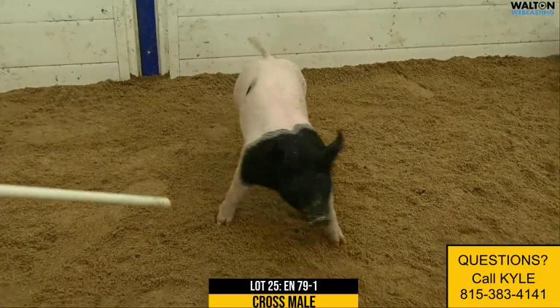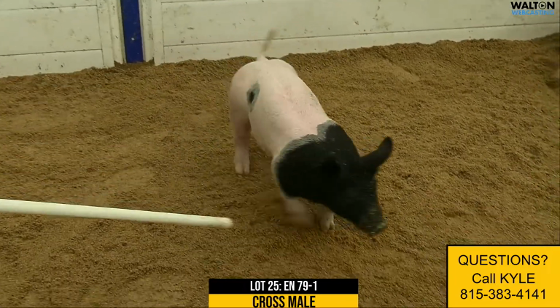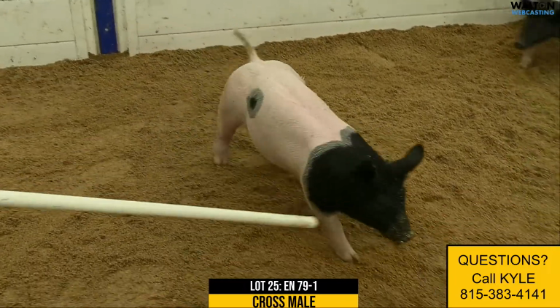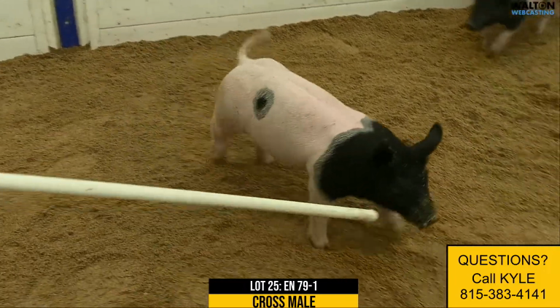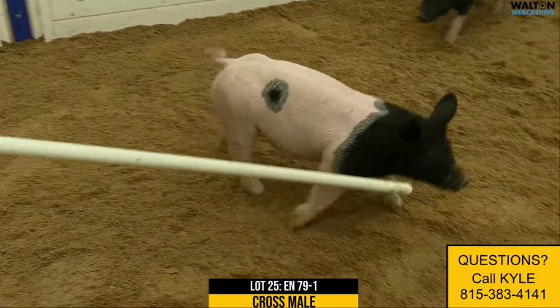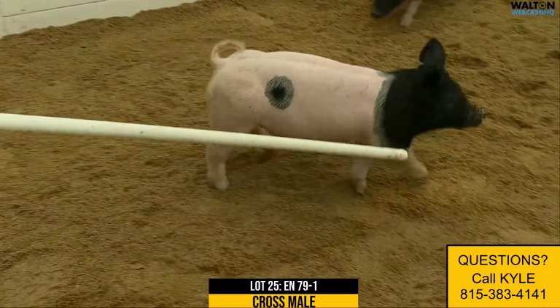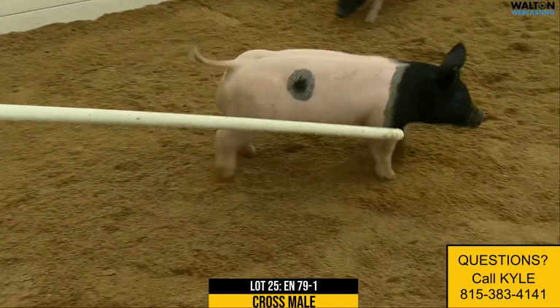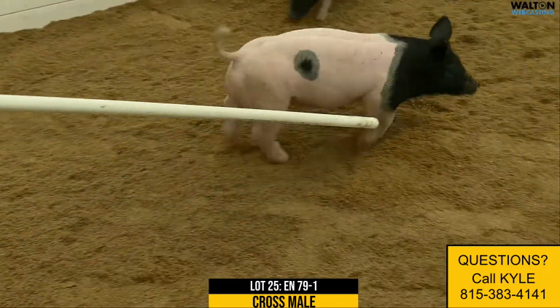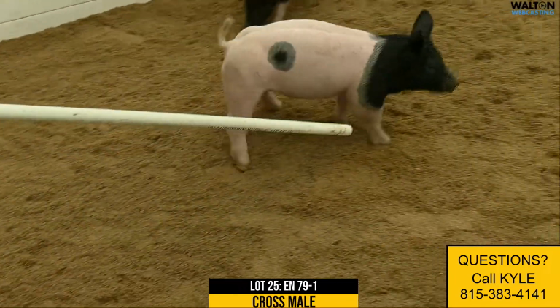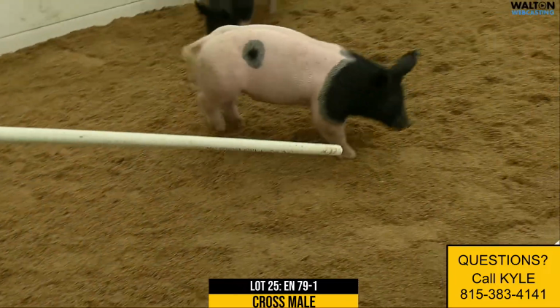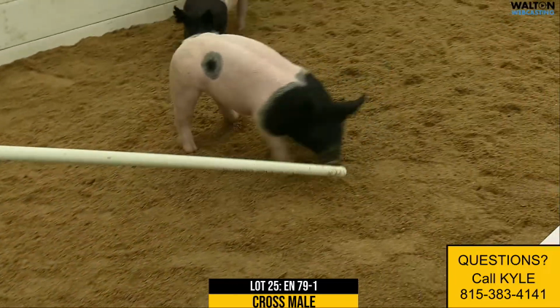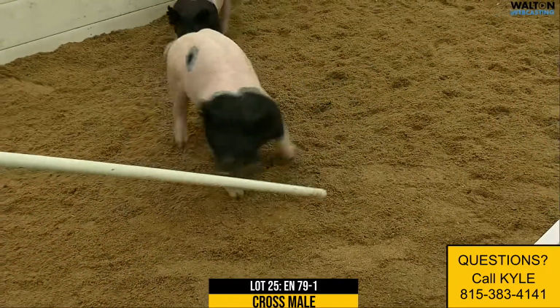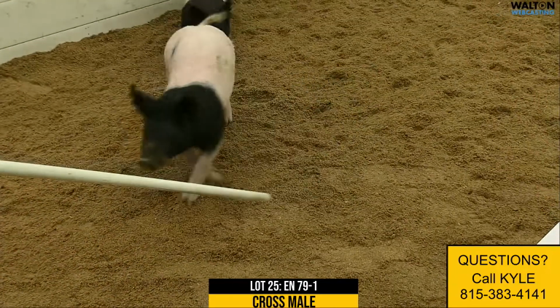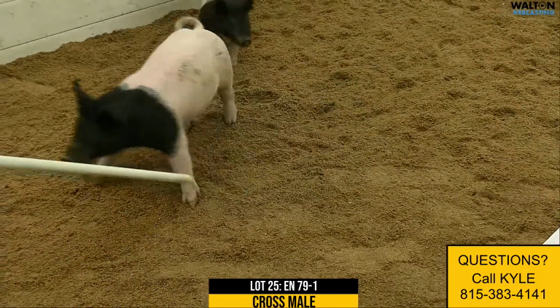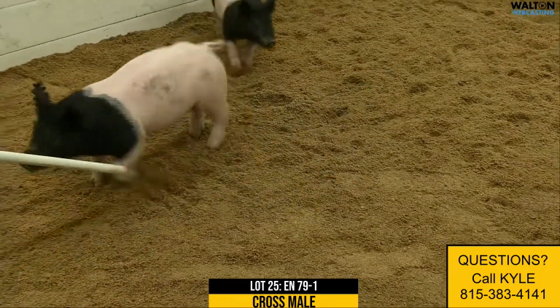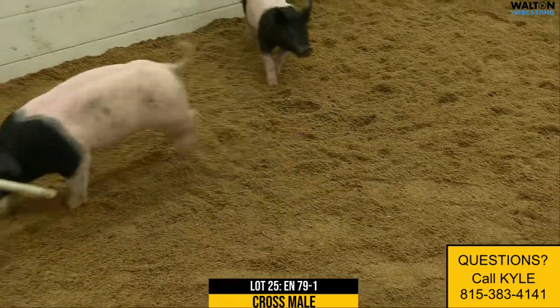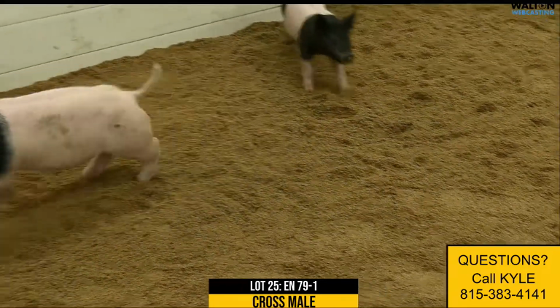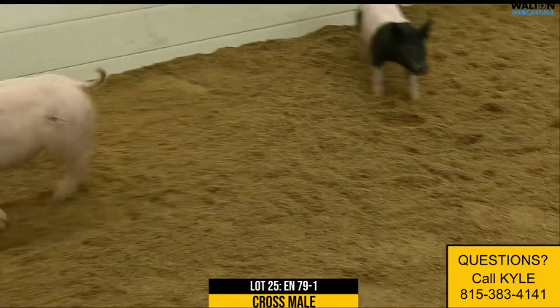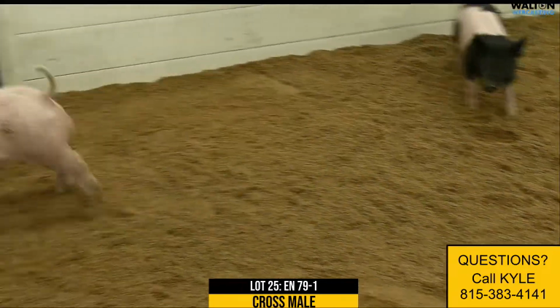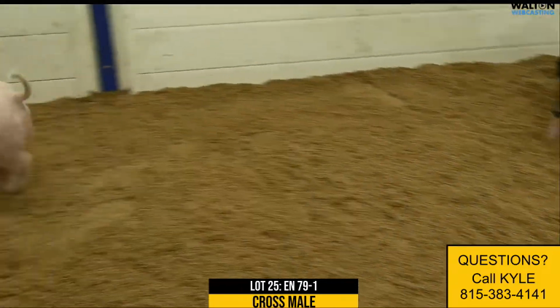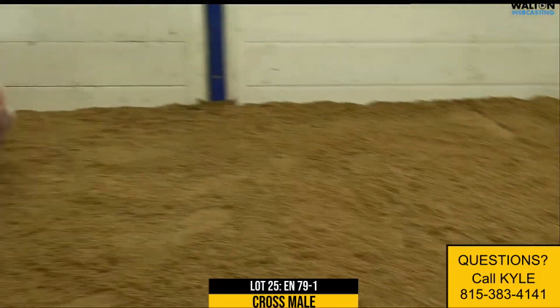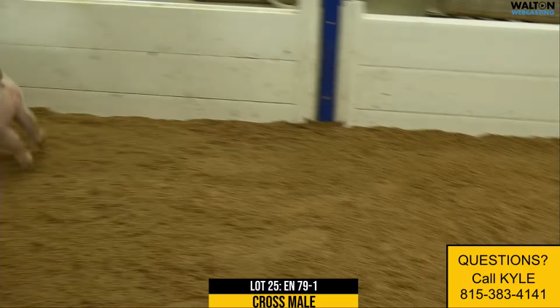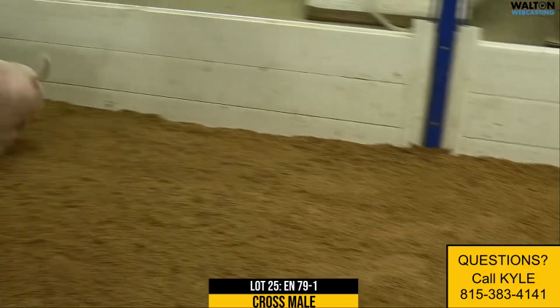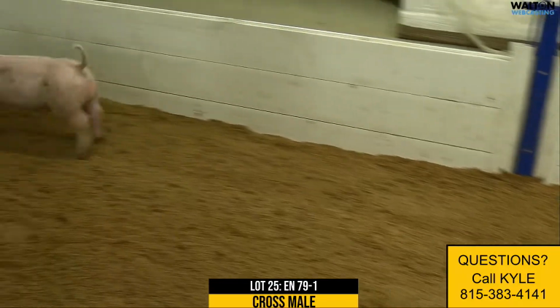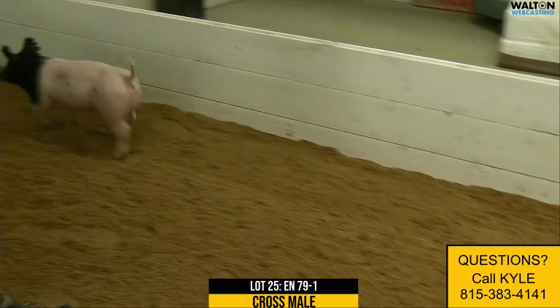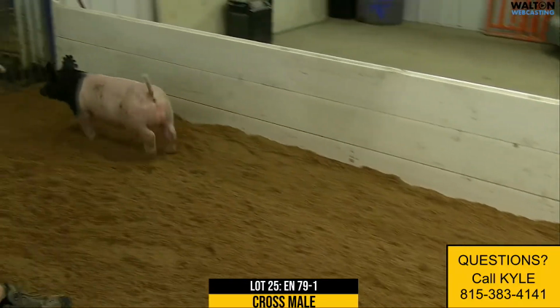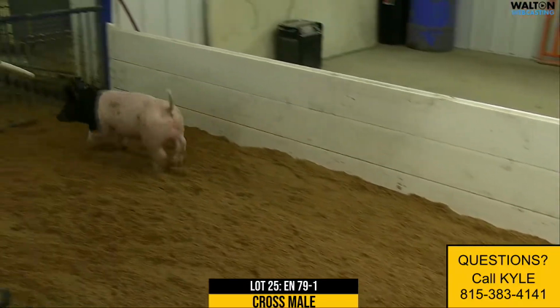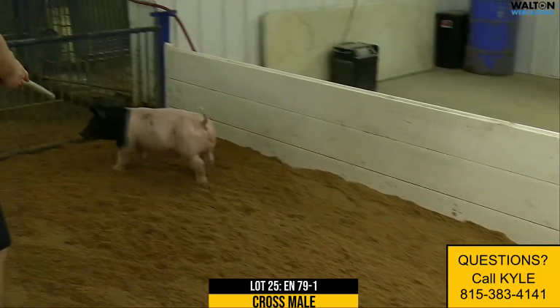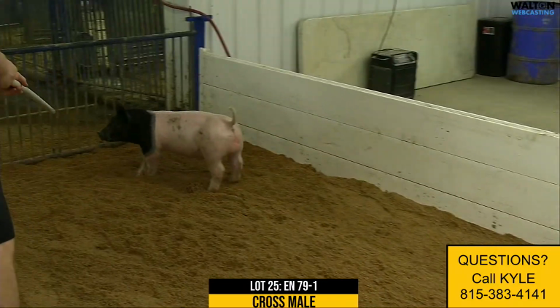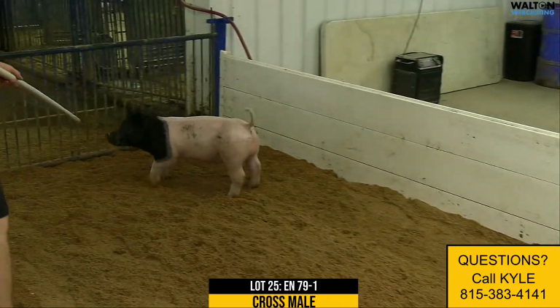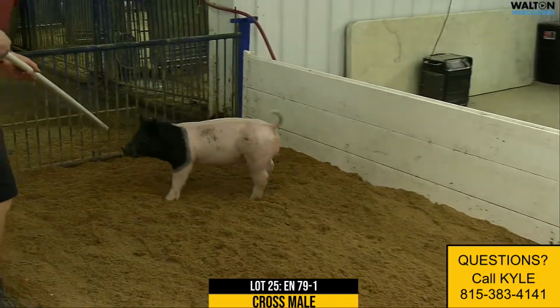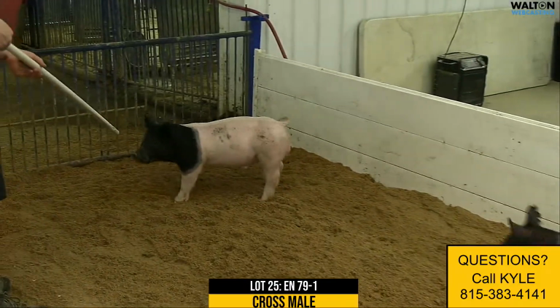This one — the mother would be a young Rule 21 sow that had some barrows that made the sales there at the Texas Majors.